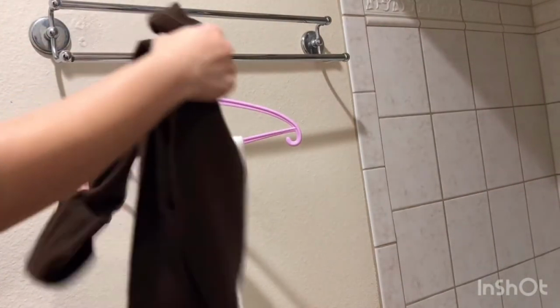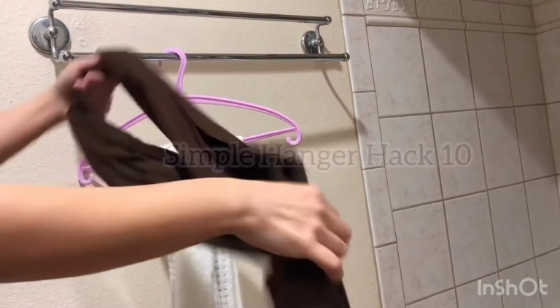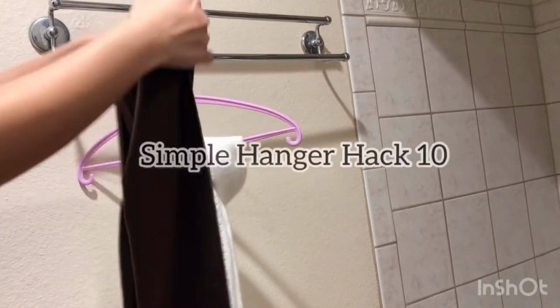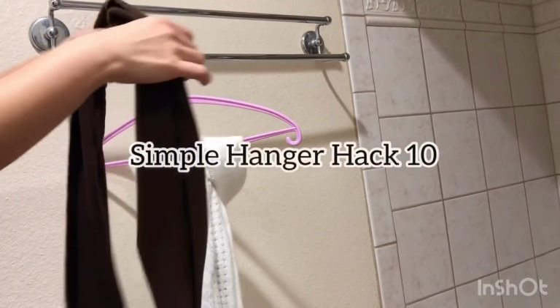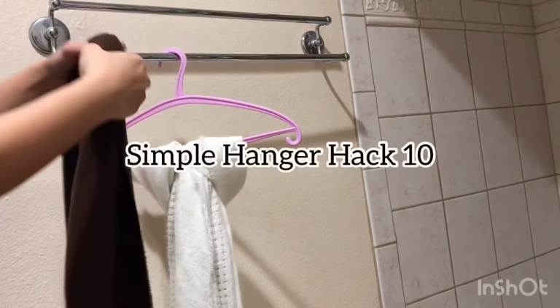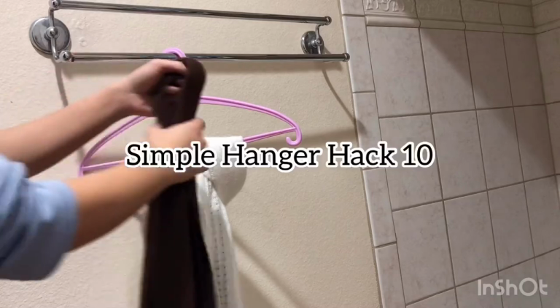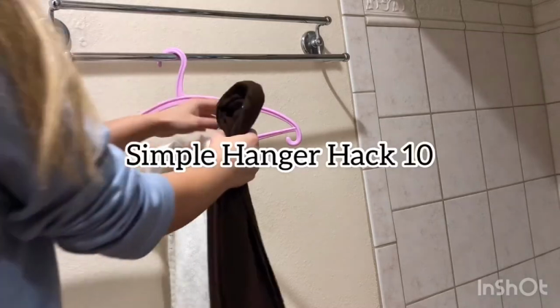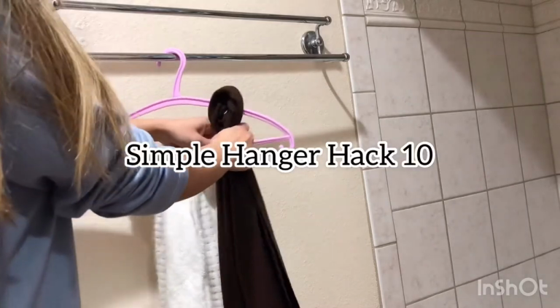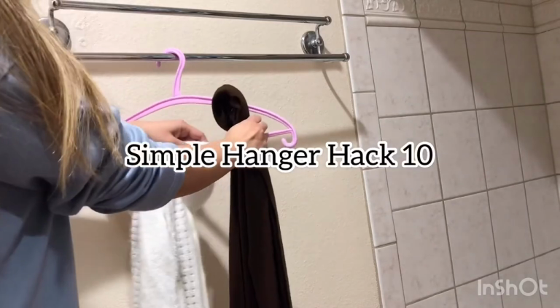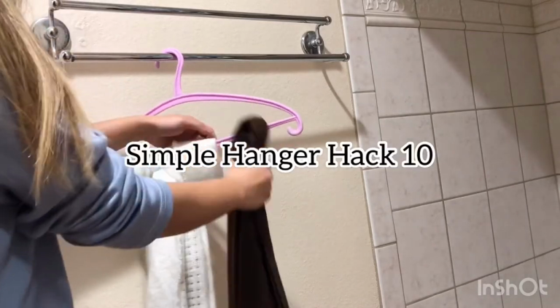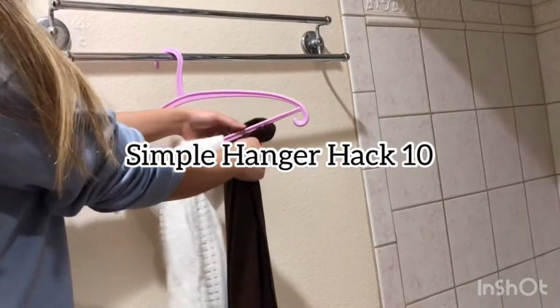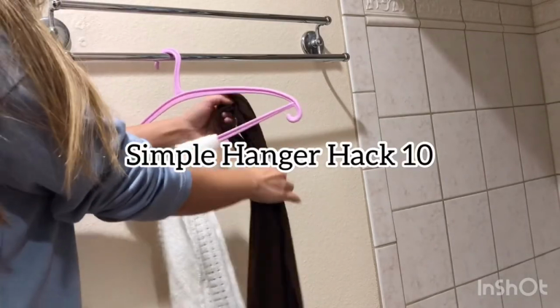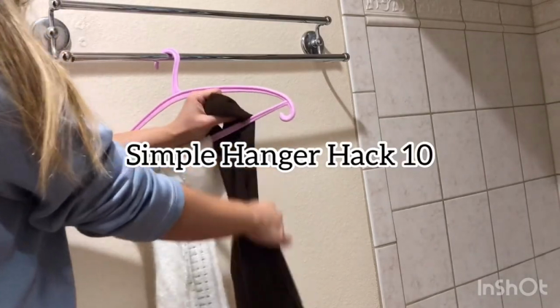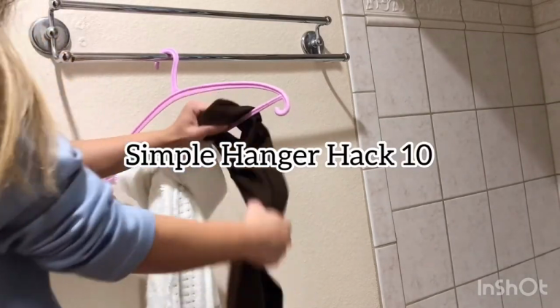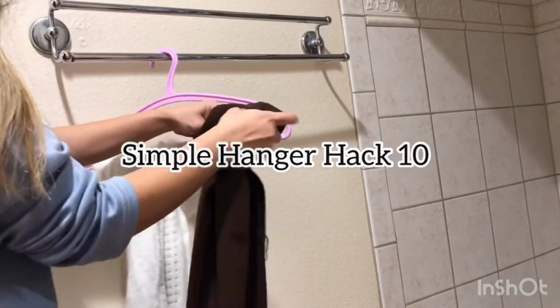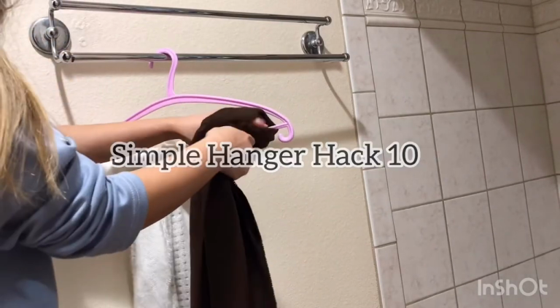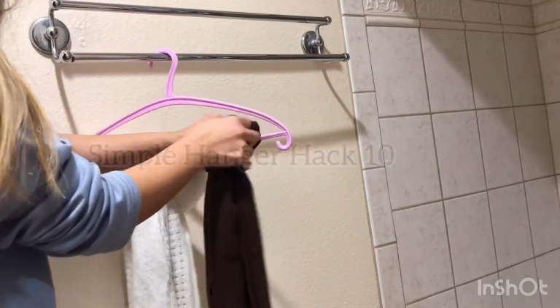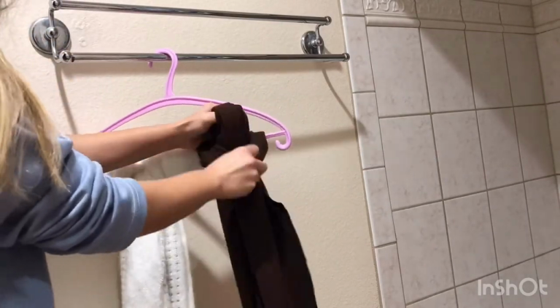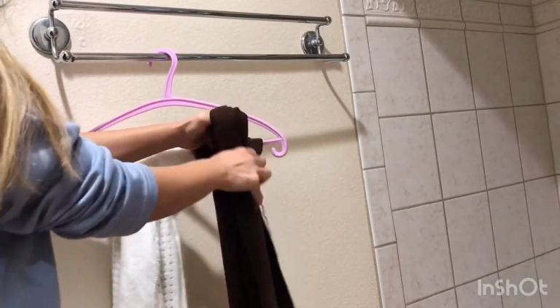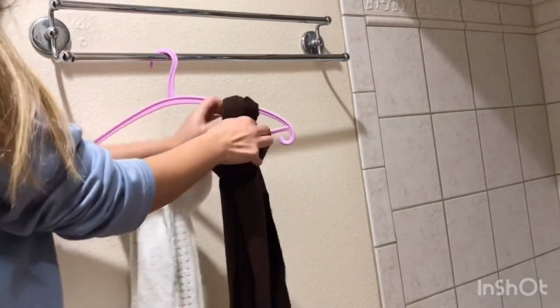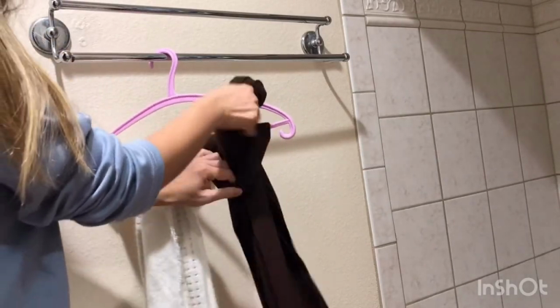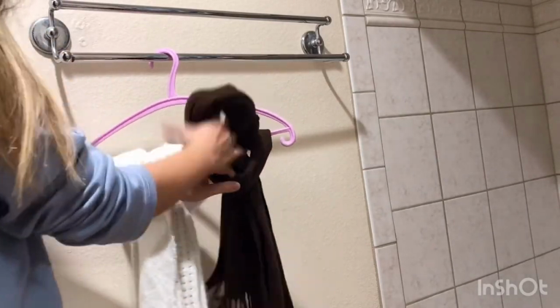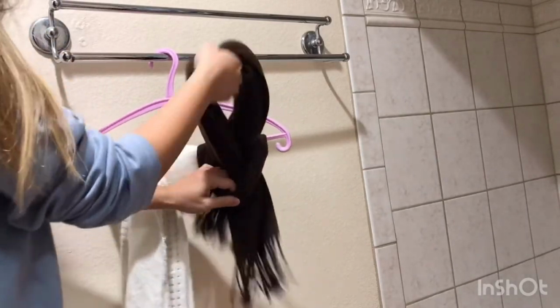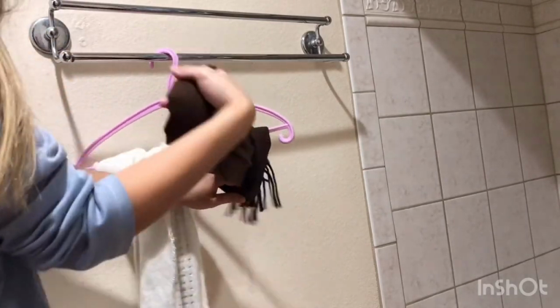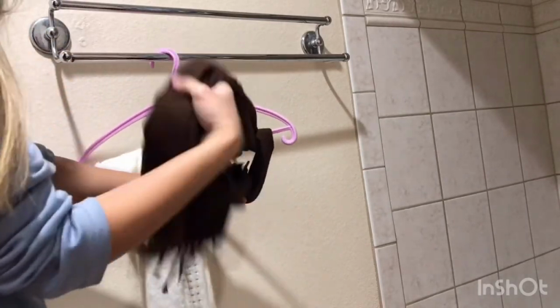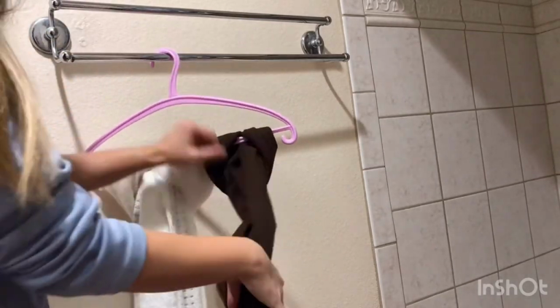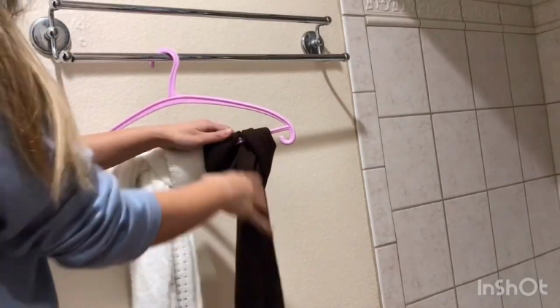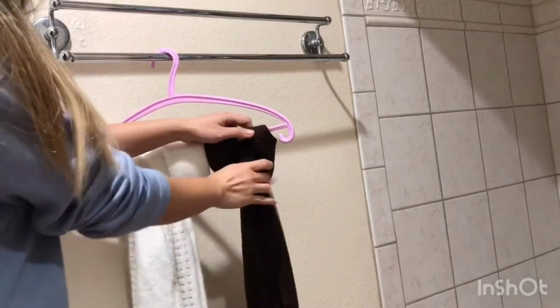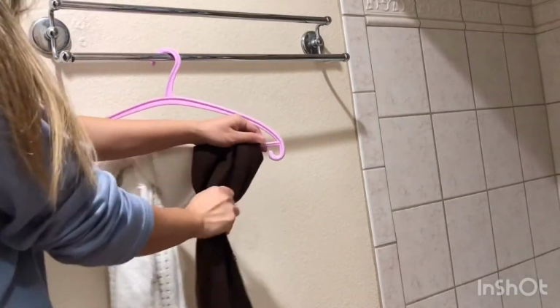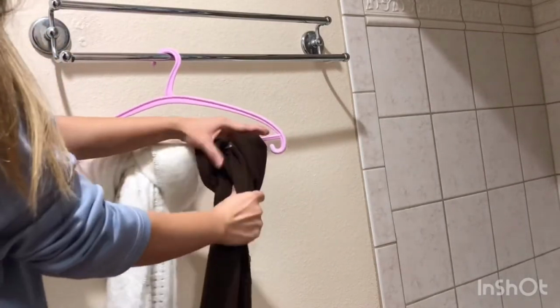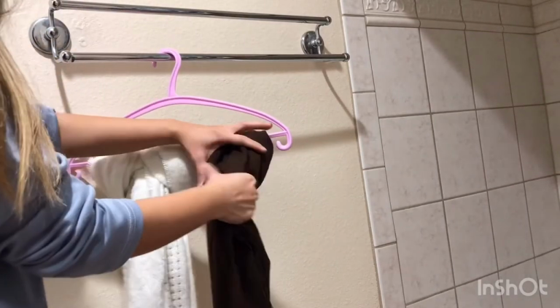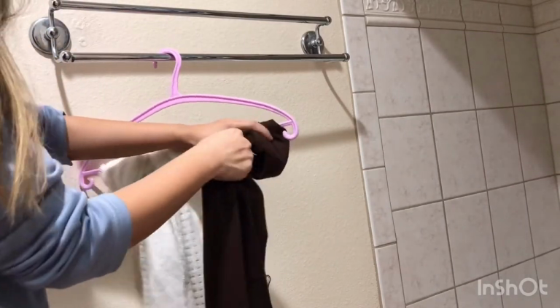Here's a simple idea for shawls: knot them over a couple of clothes hangers to keep them organized and easy to access.